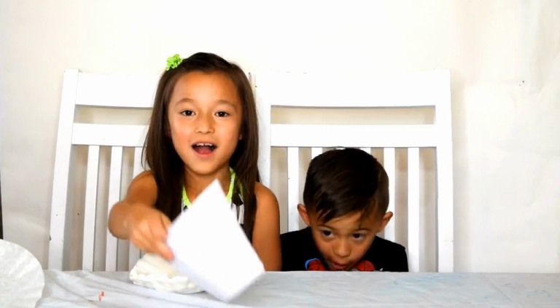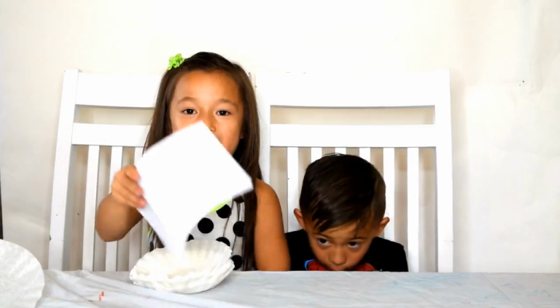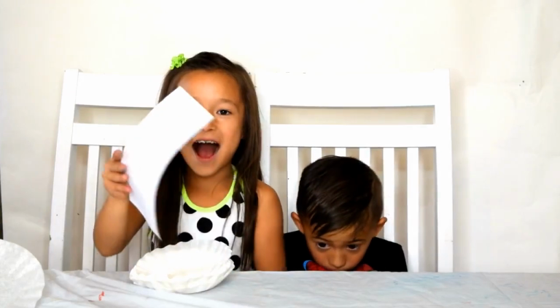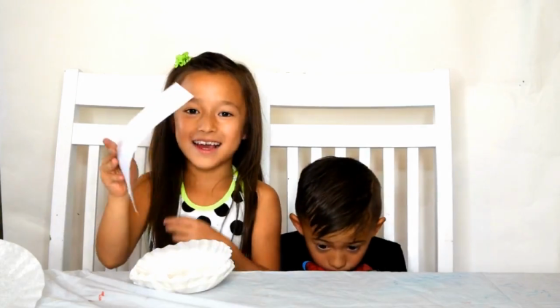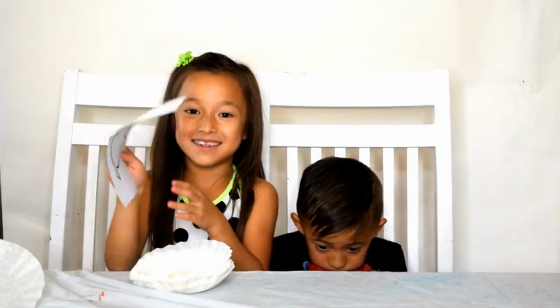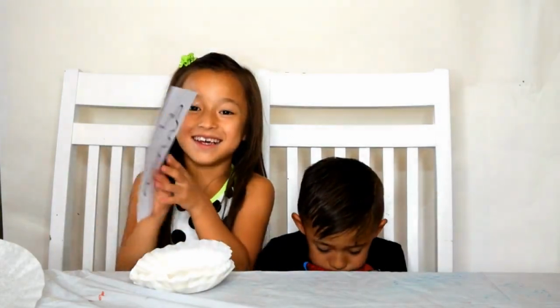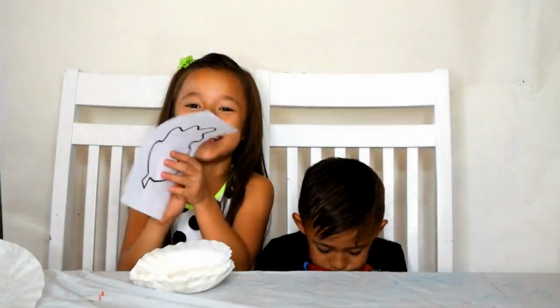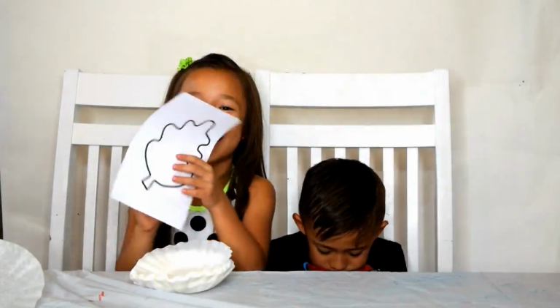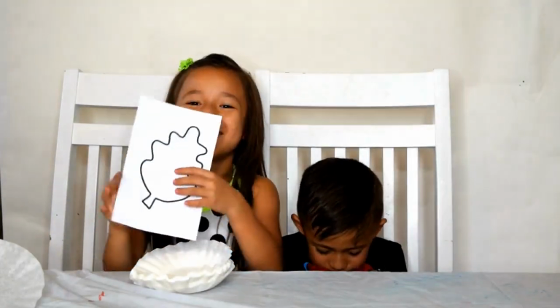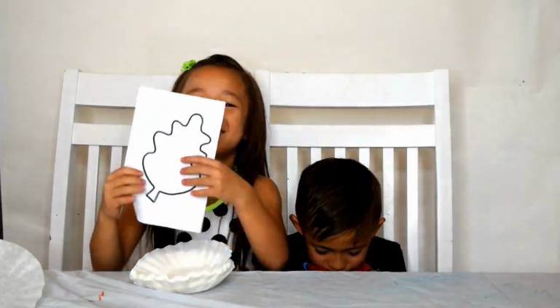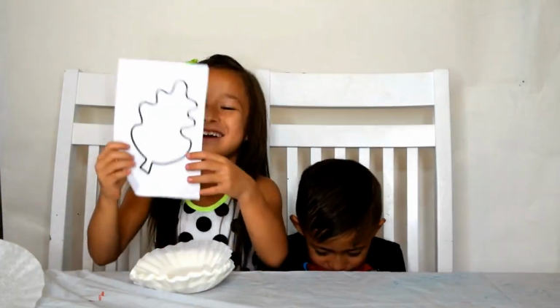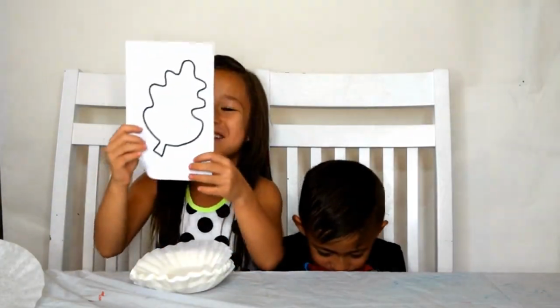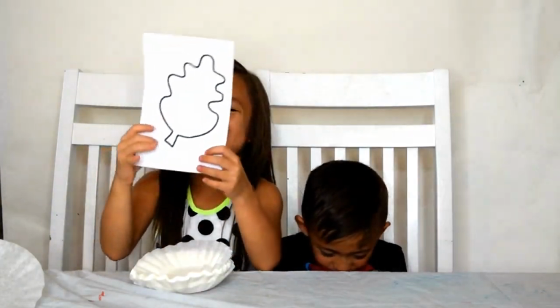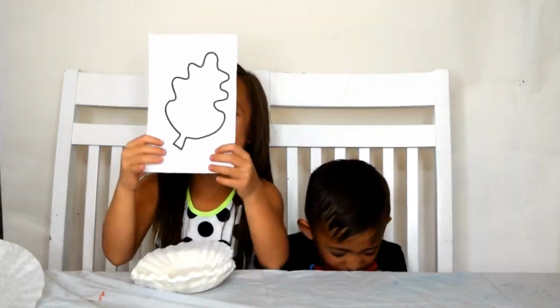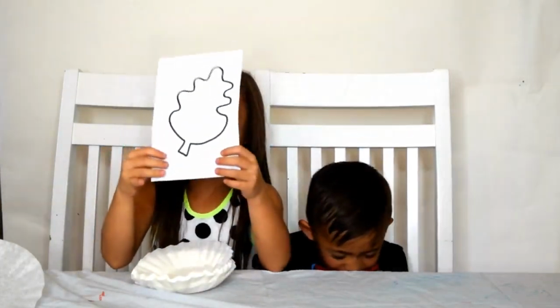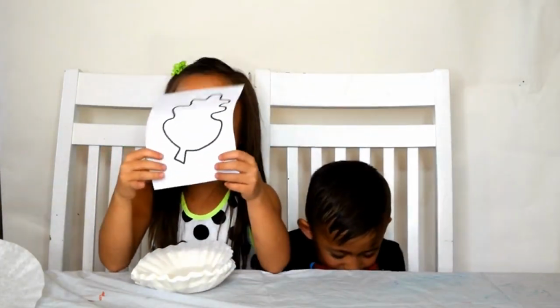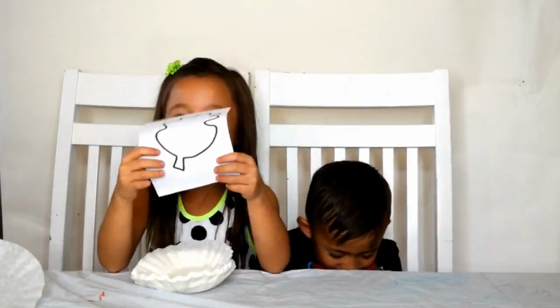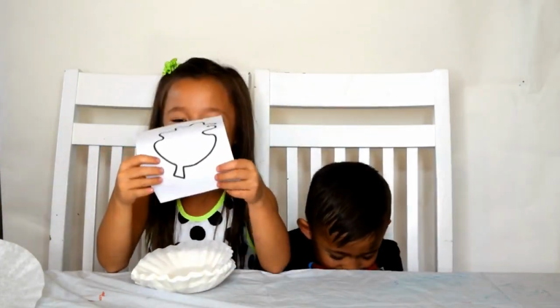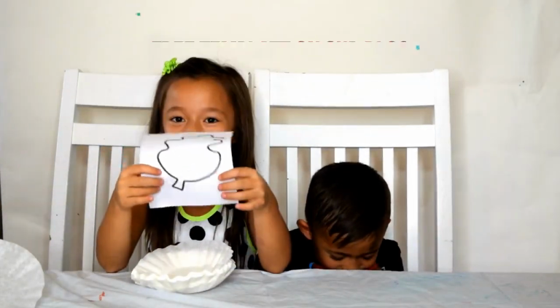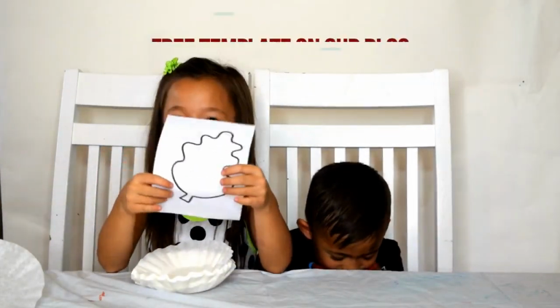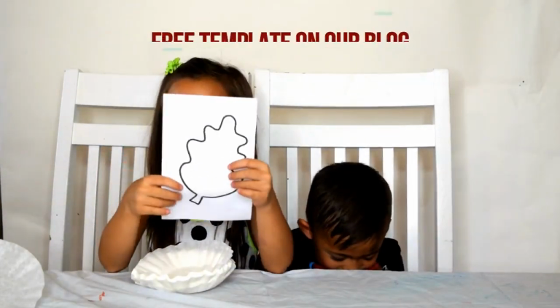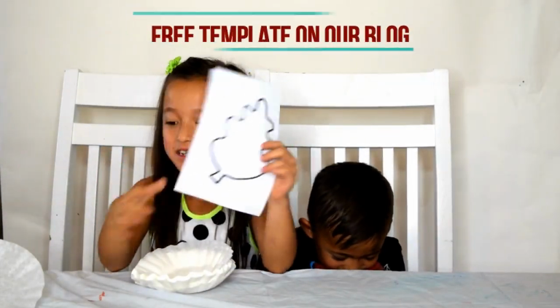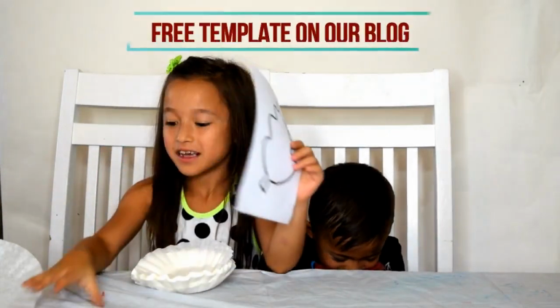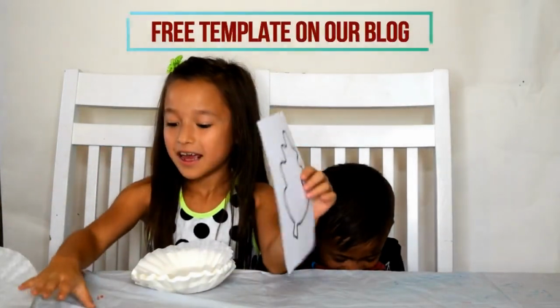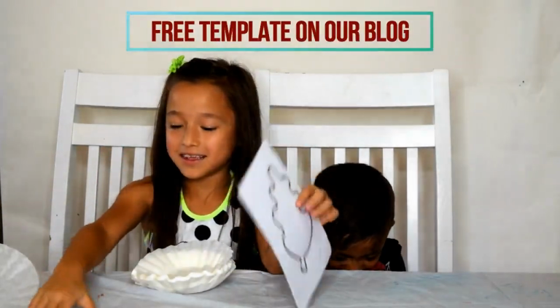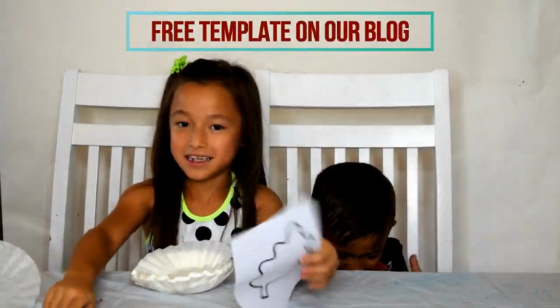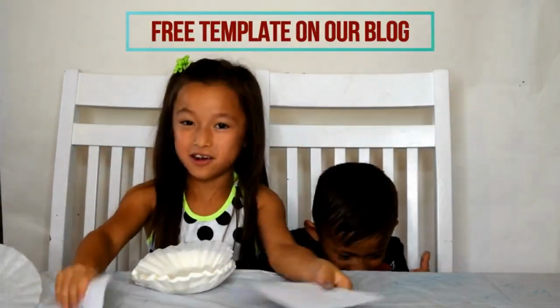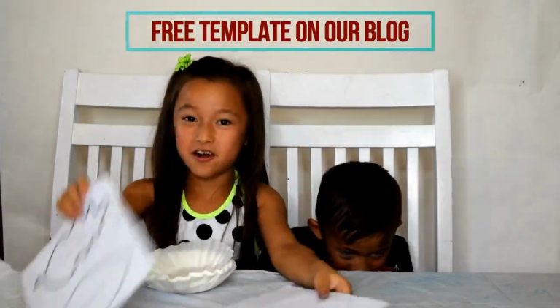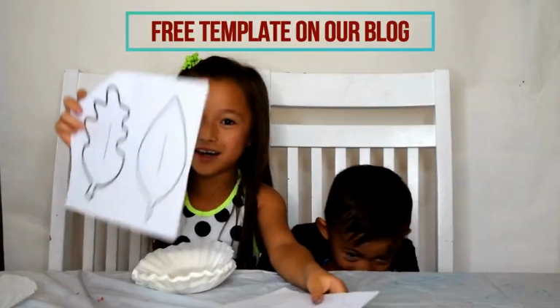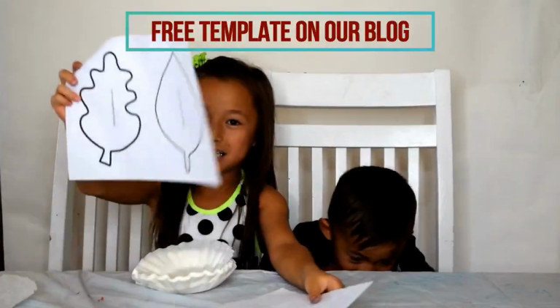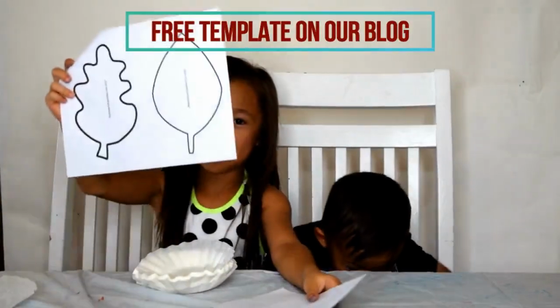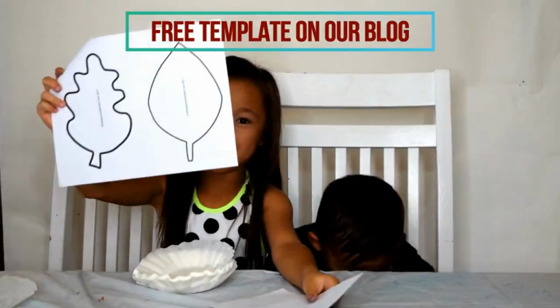Hi! Today we are going to make leaf art. And here are our templates.